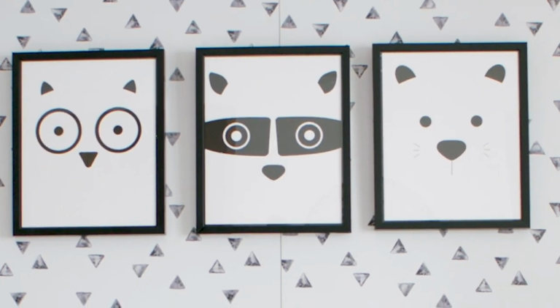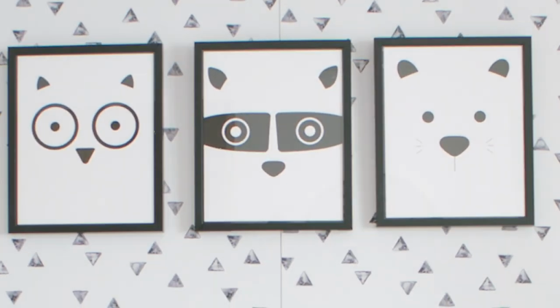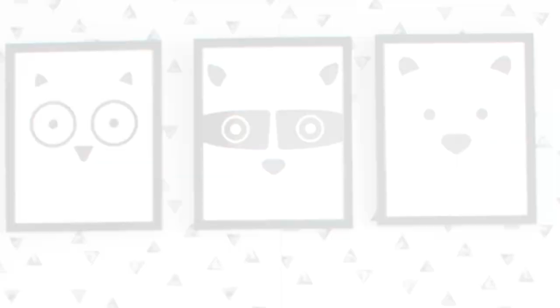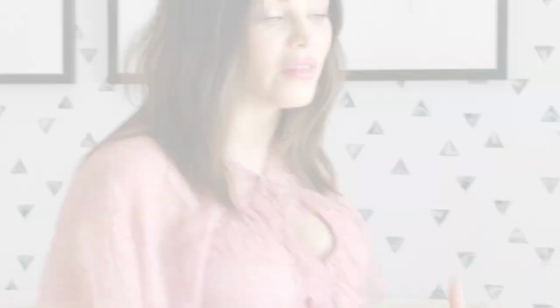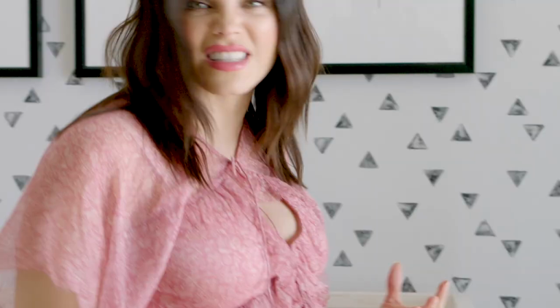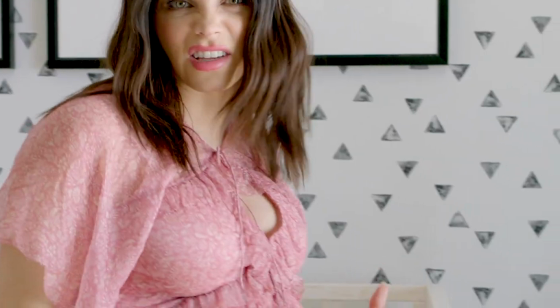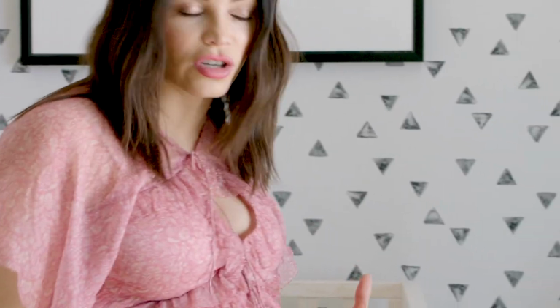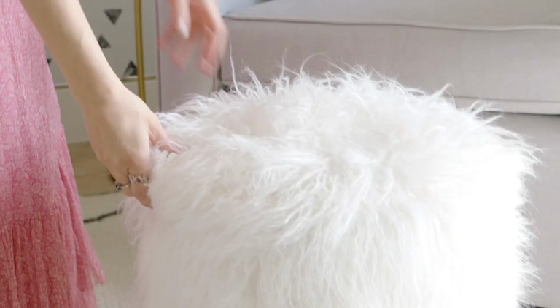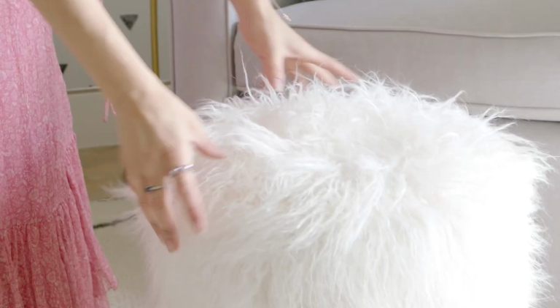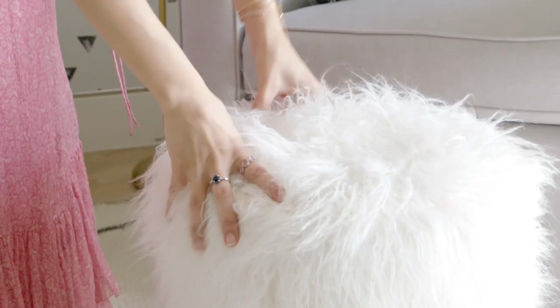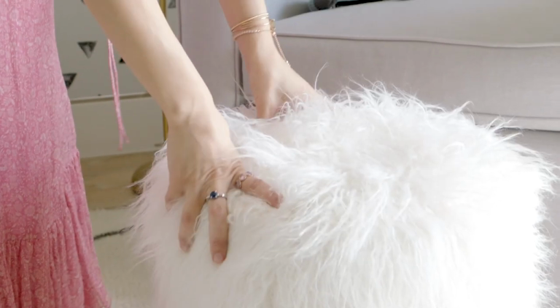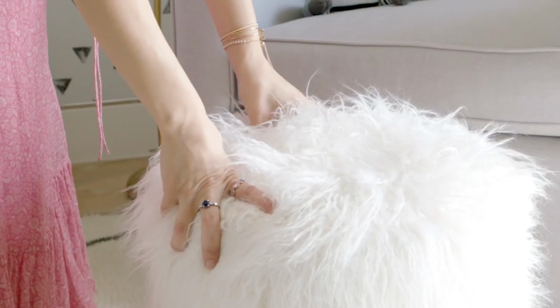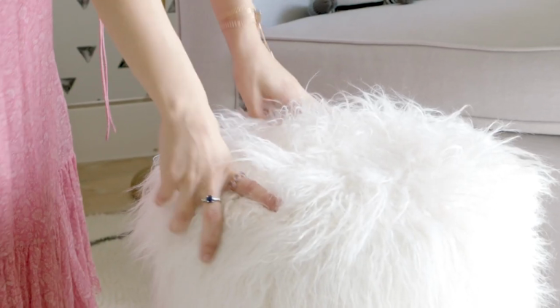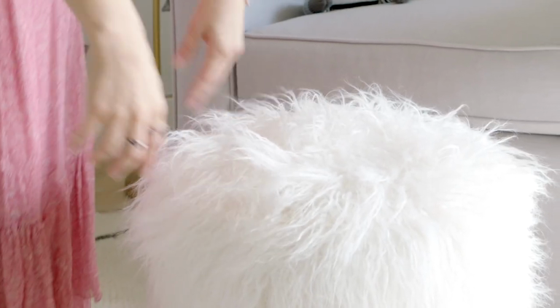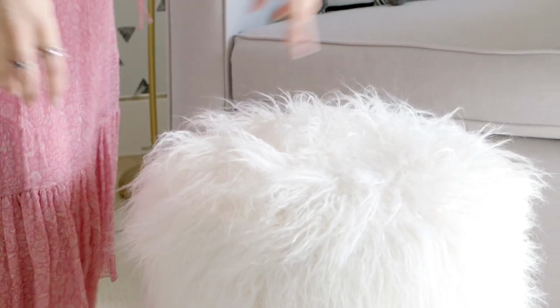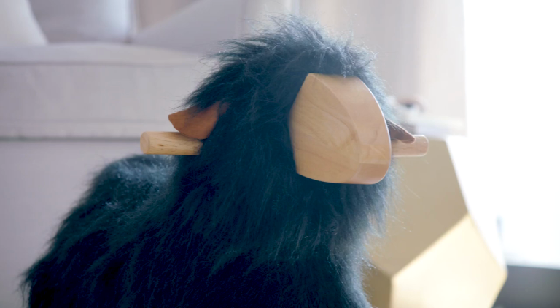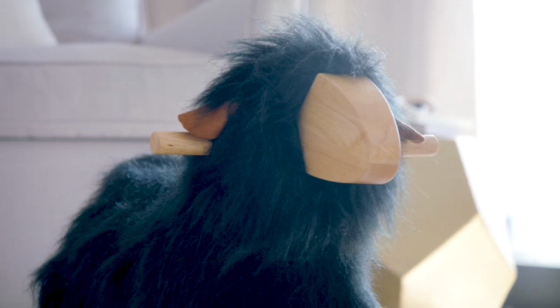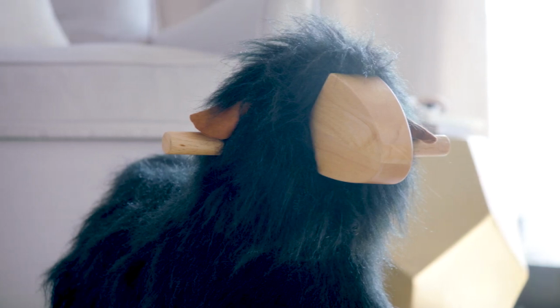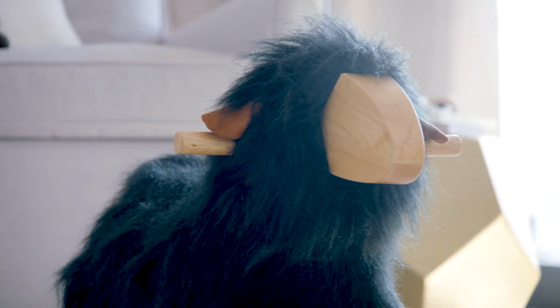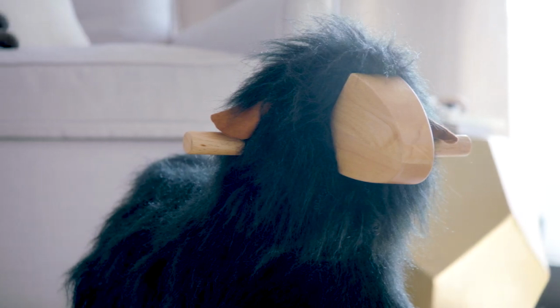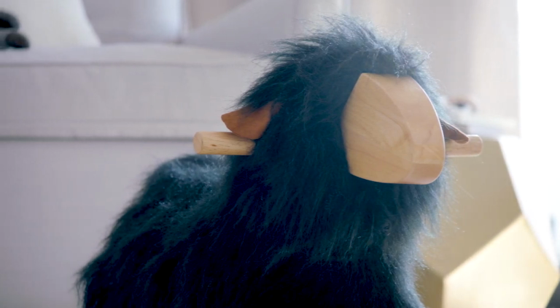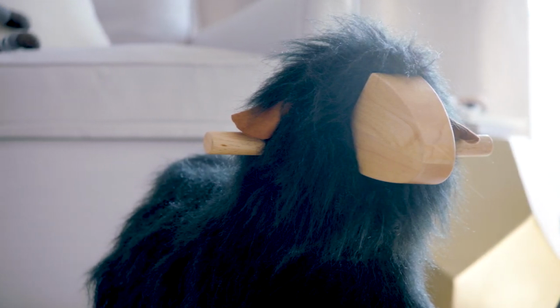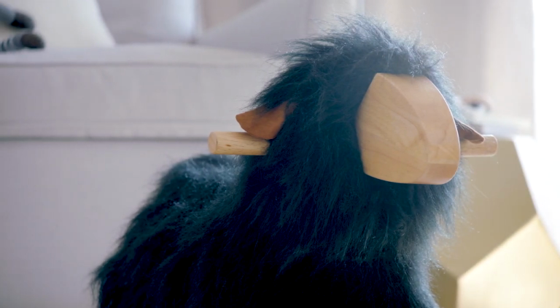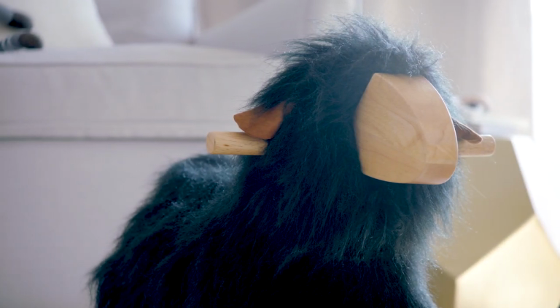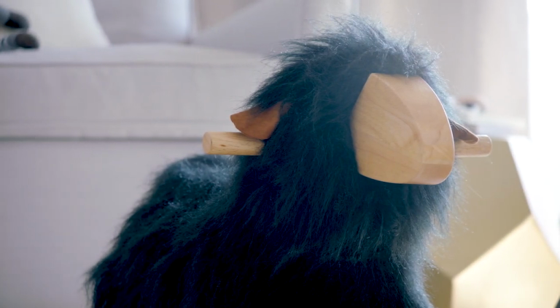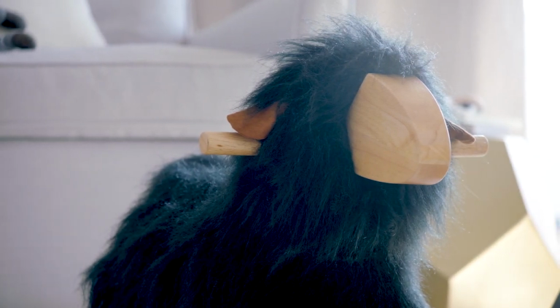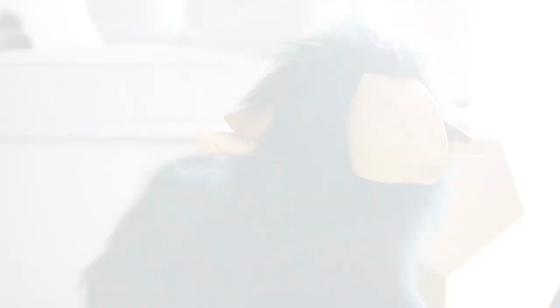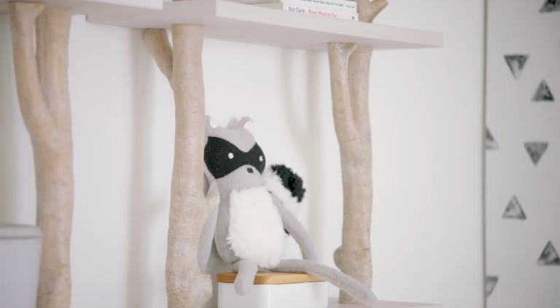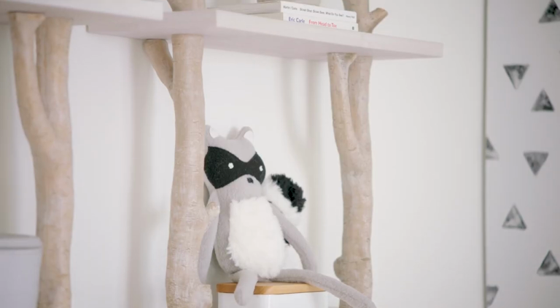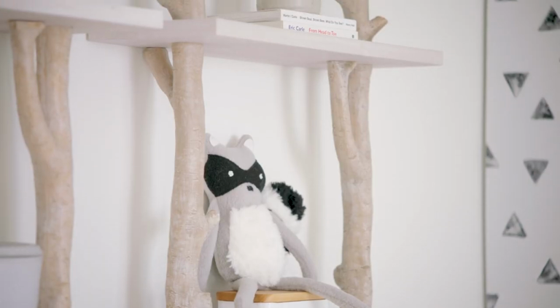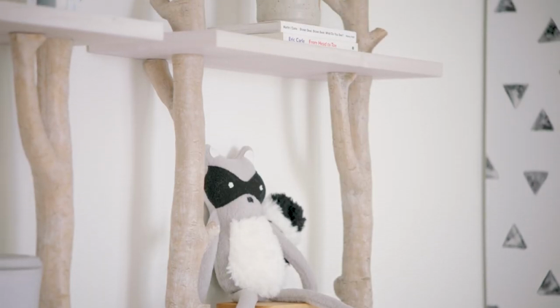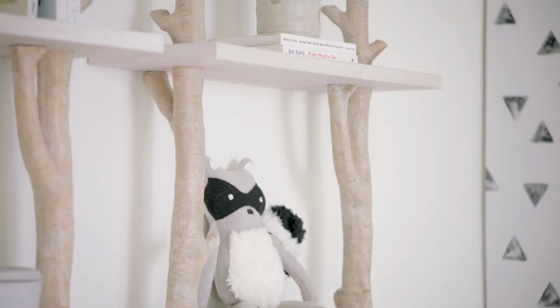What I love is textures. It's like this stool and this little rocker. The shelving over there being the birch wood.